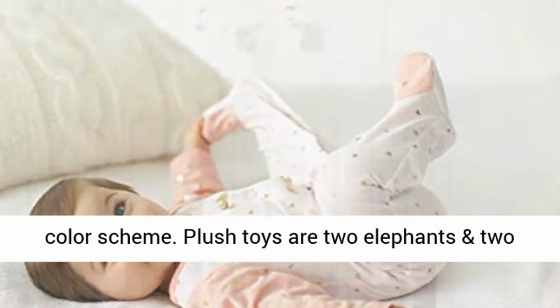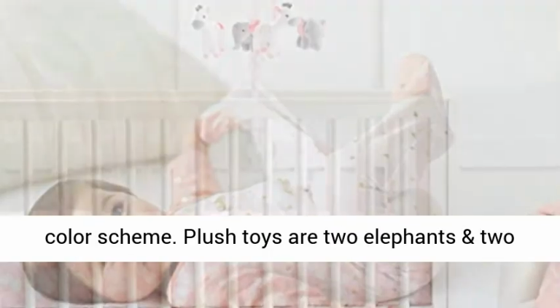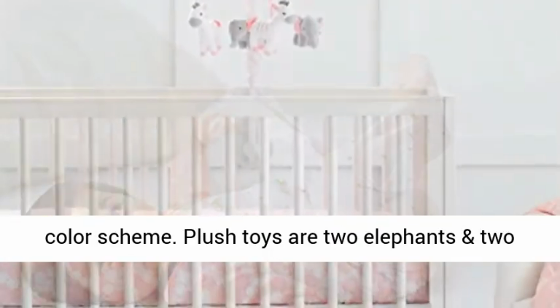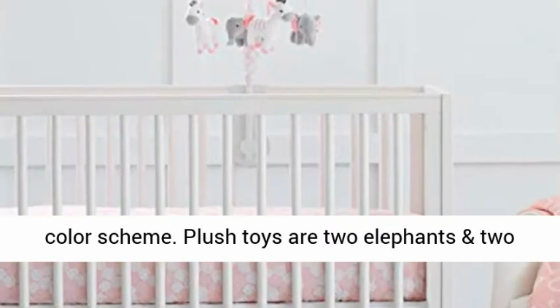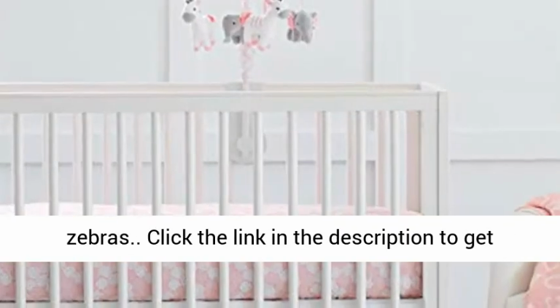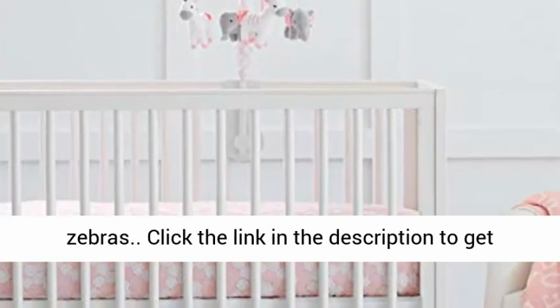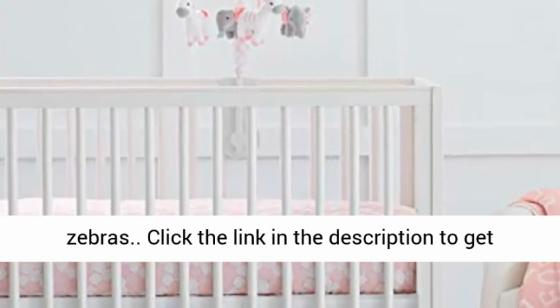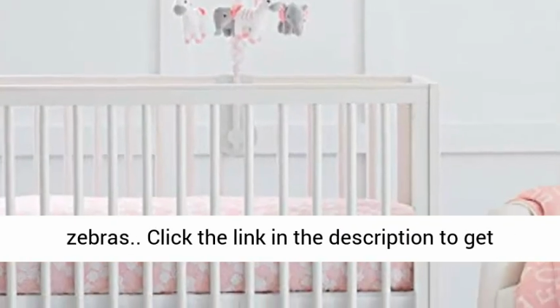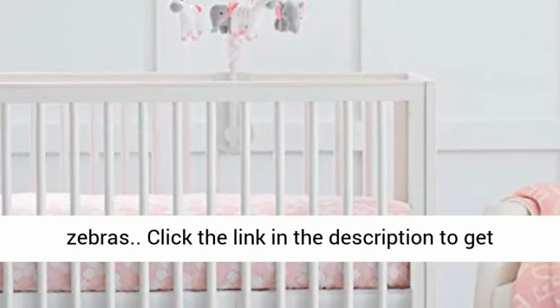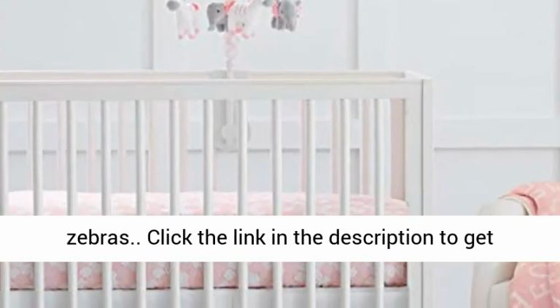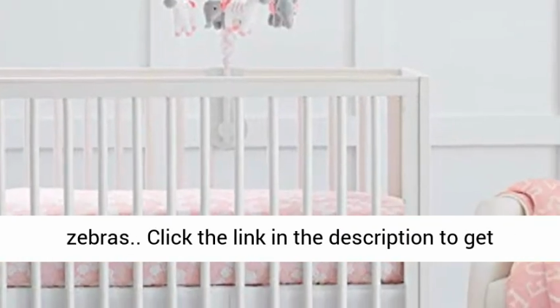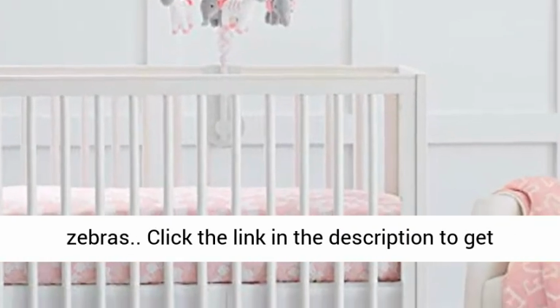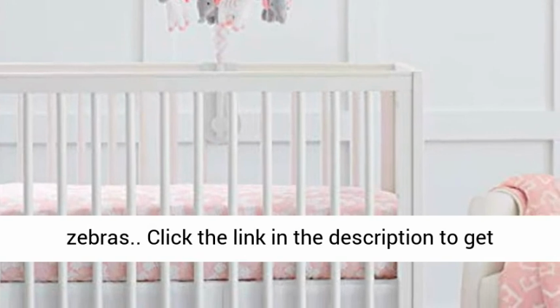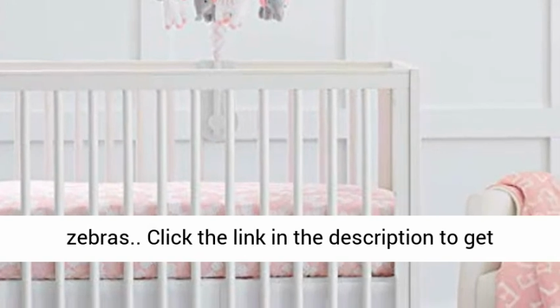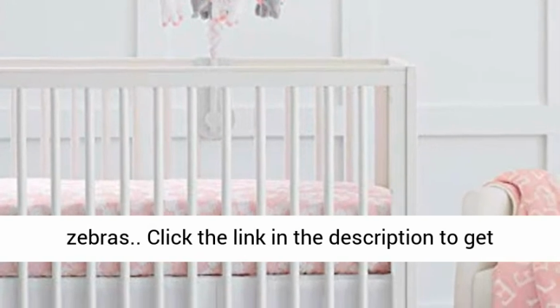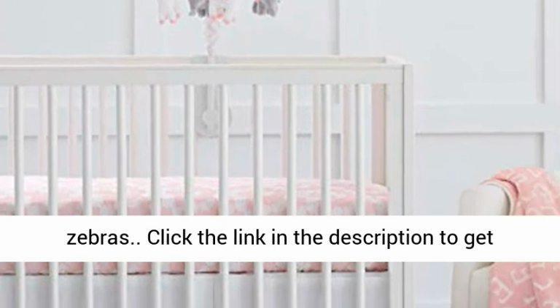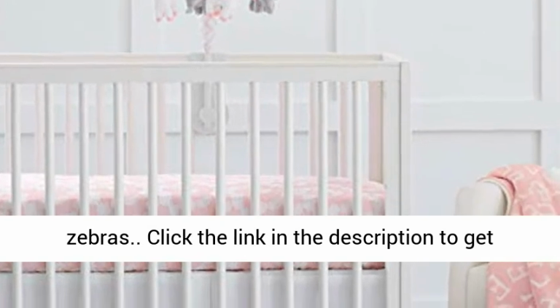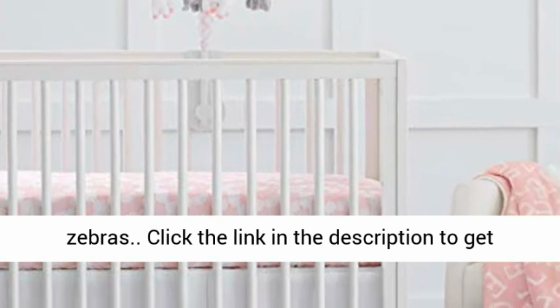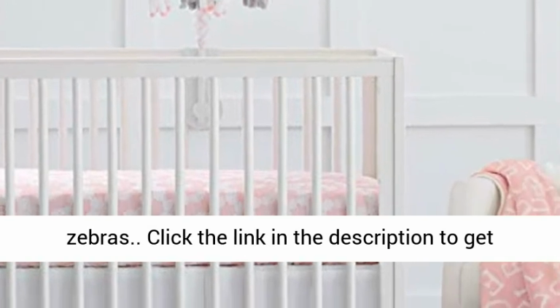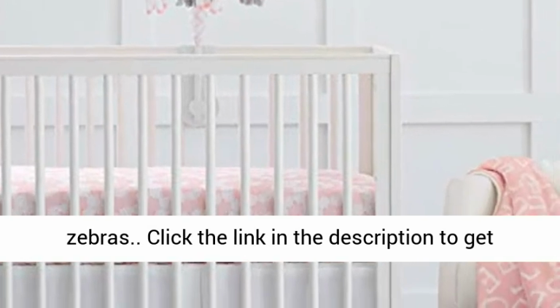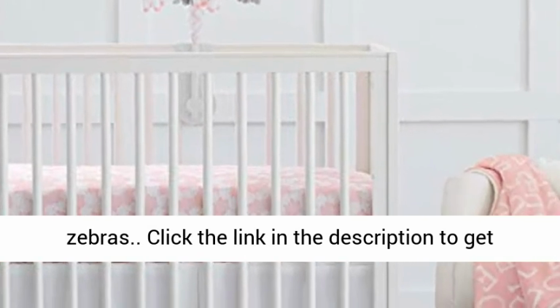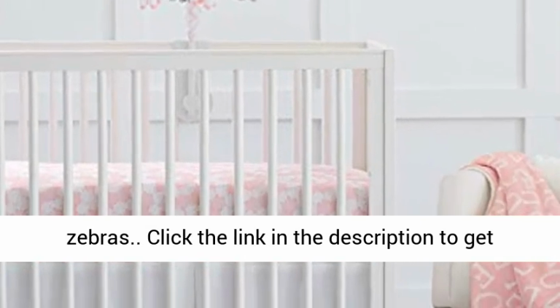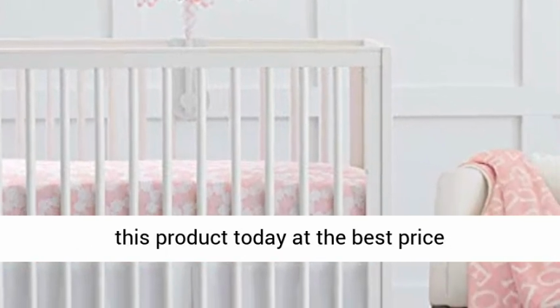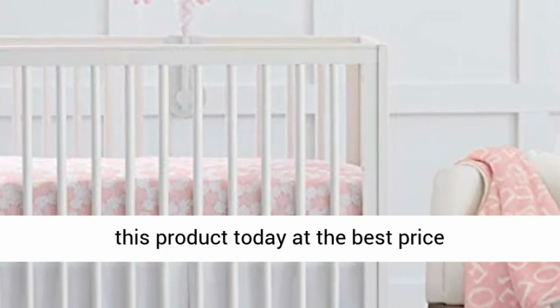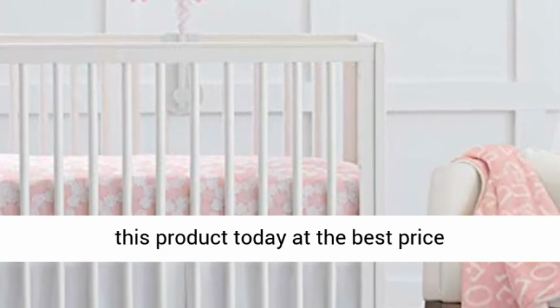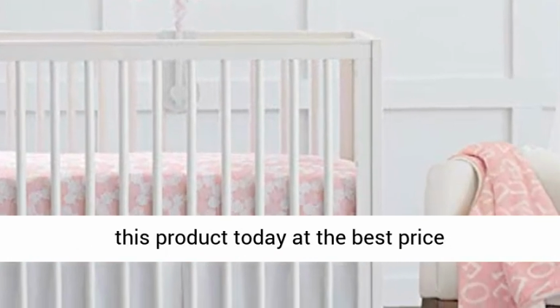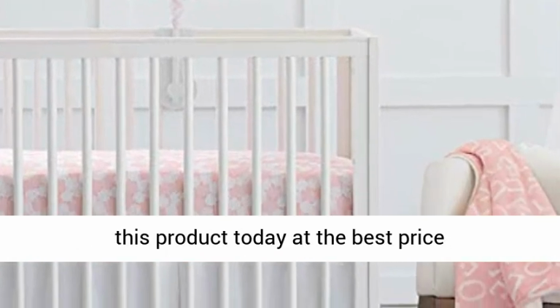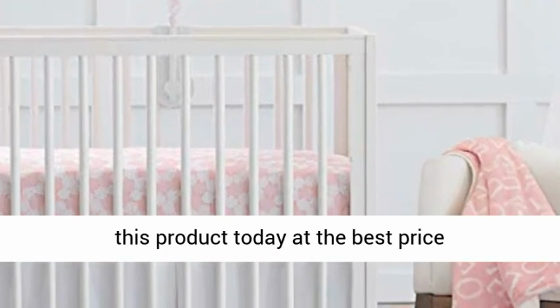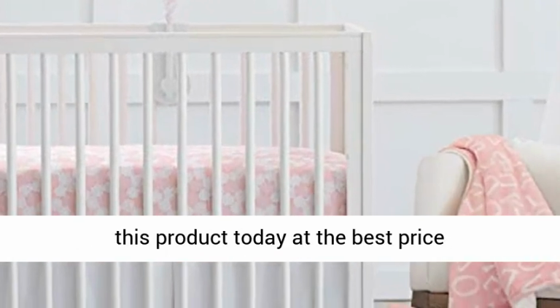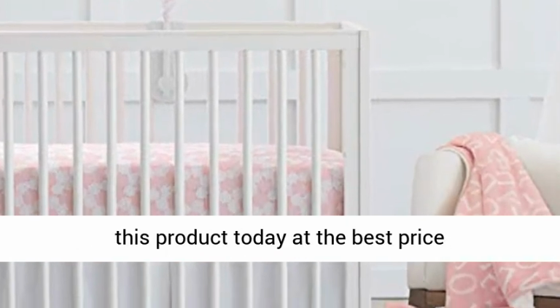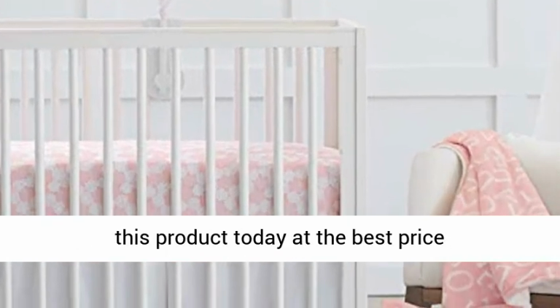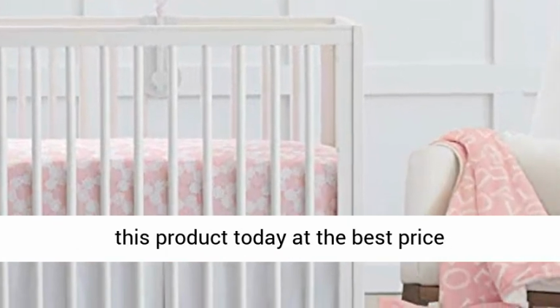Beautiful soothing white, gray, and pink color scheme. Plush toys are two elephants and two zebras. Click the link in the description to get this product today at the best price.